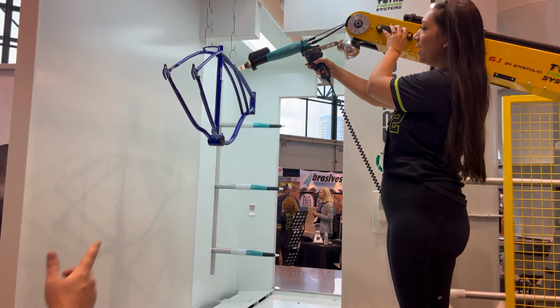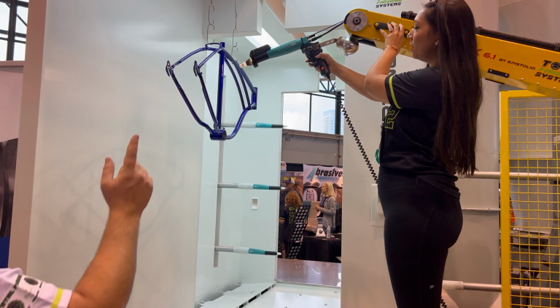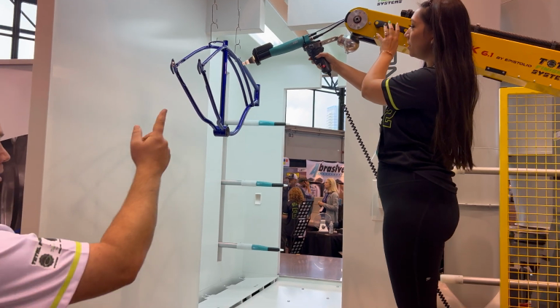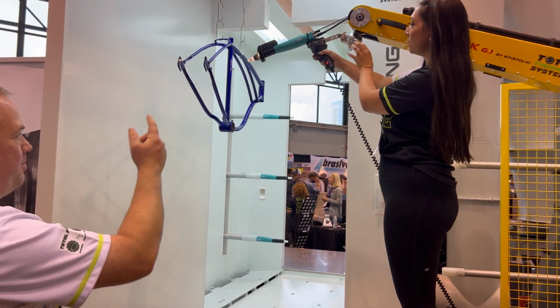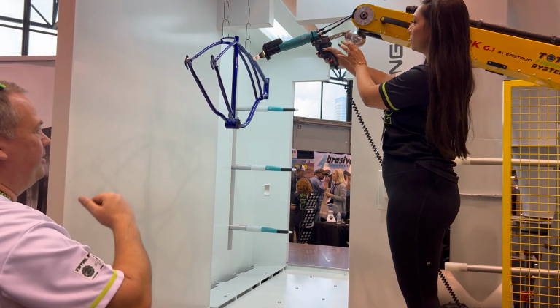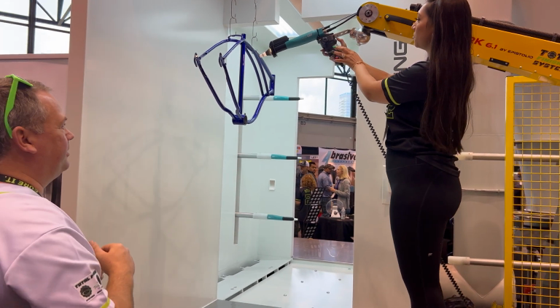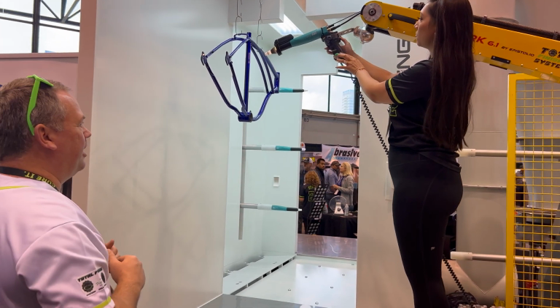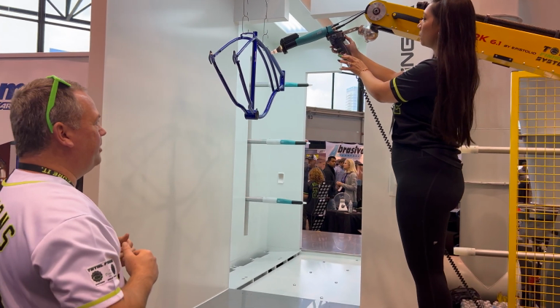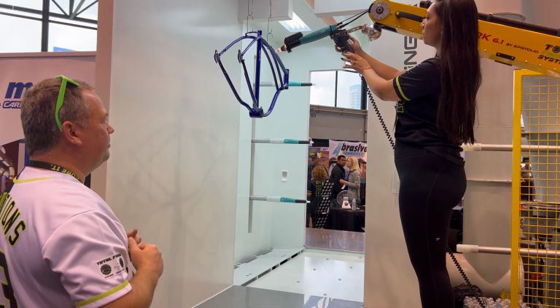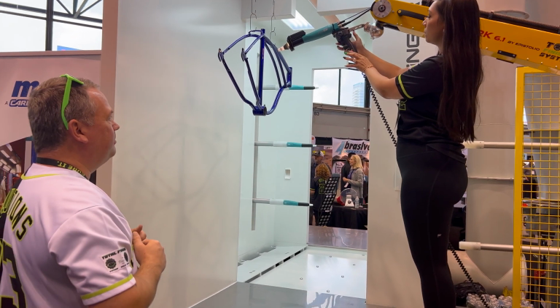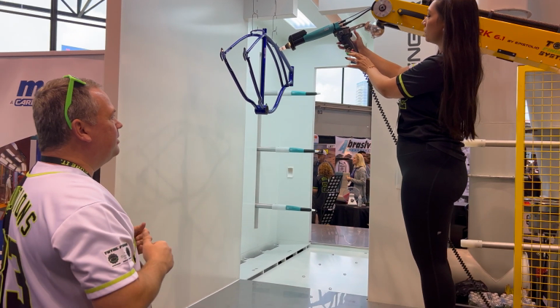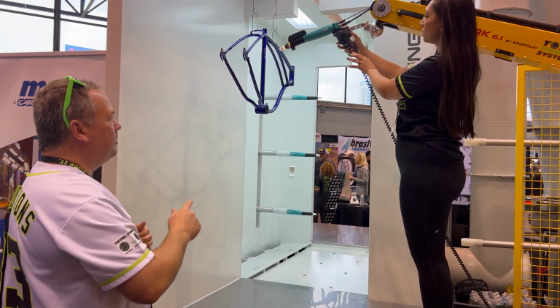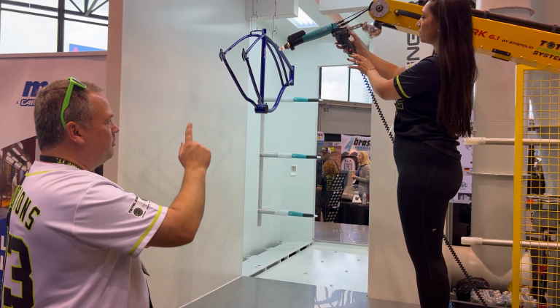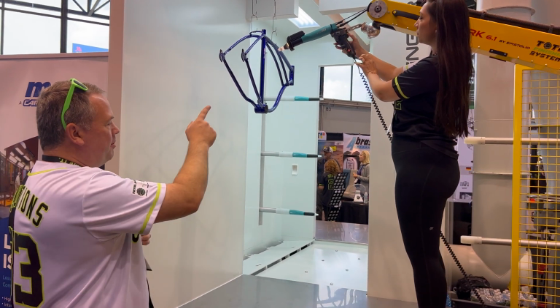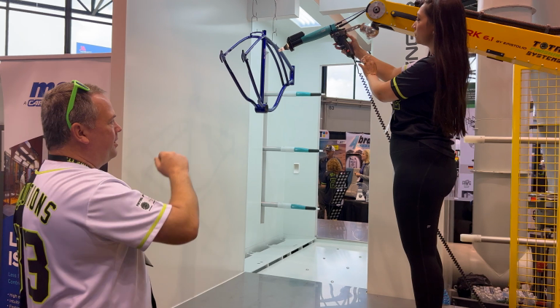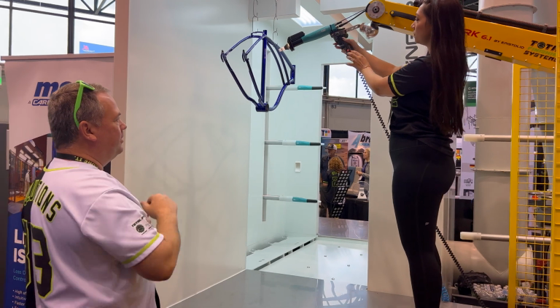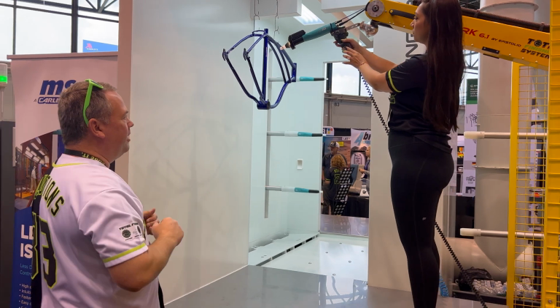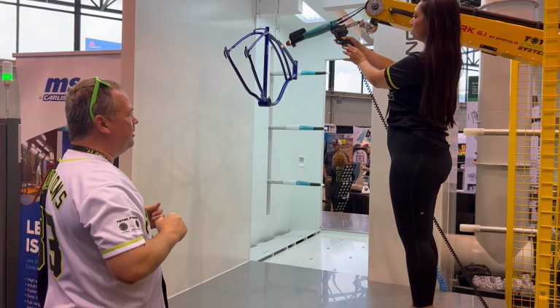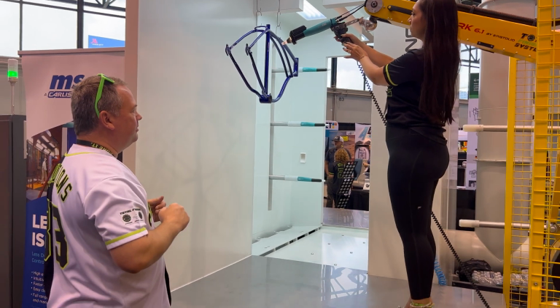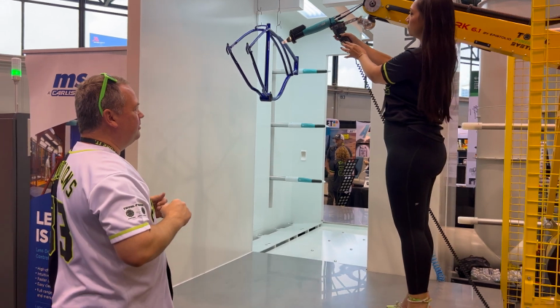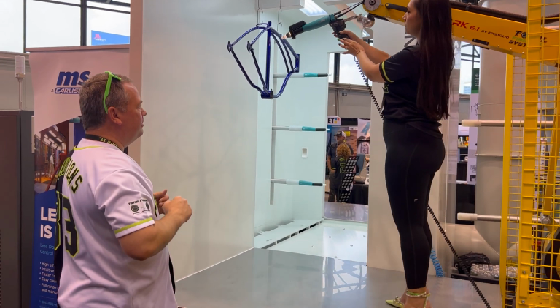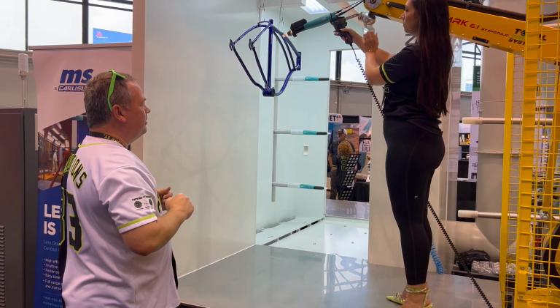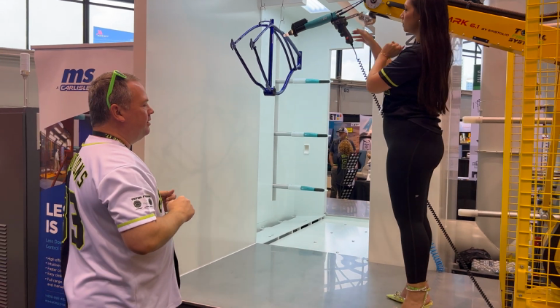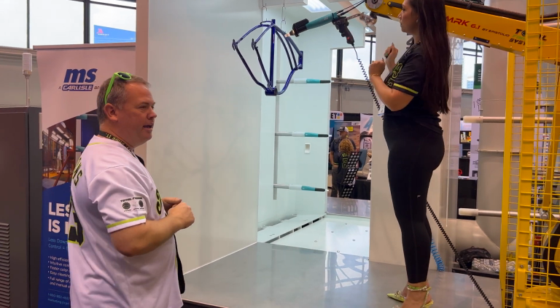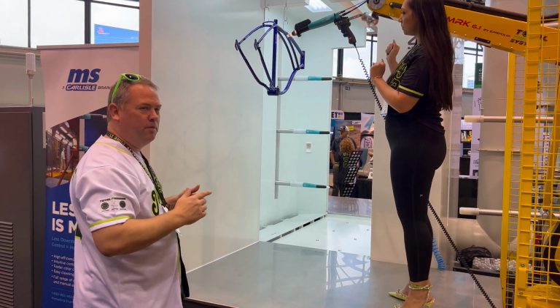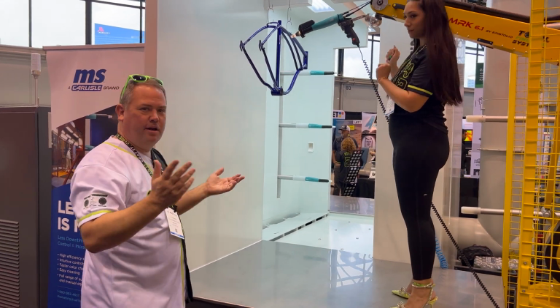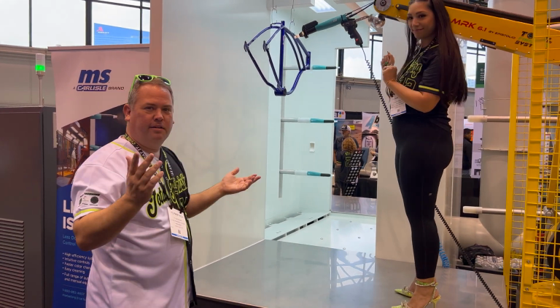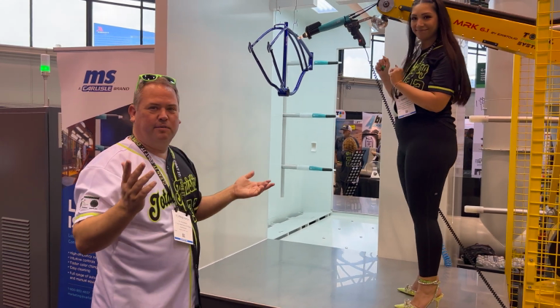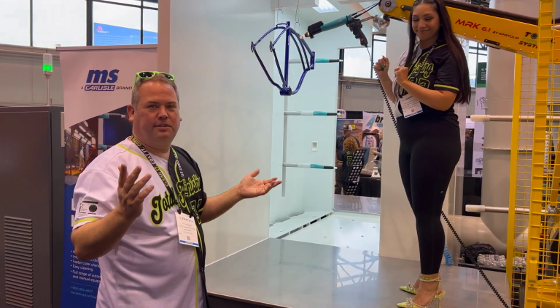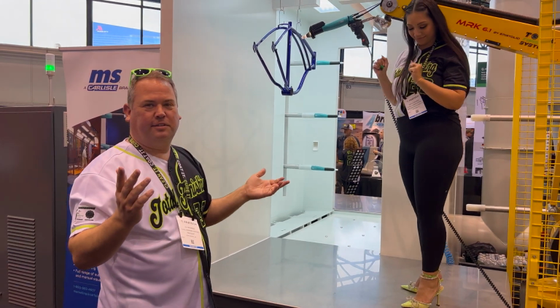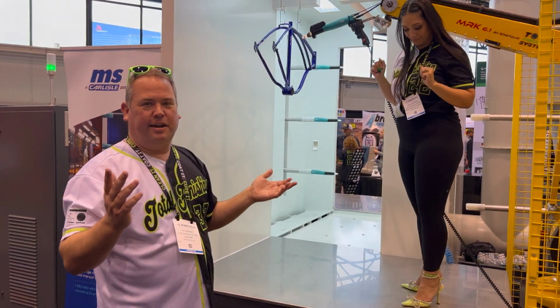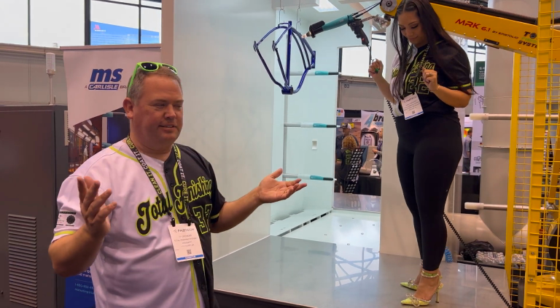Hit the green button to stop it, red button to lock it, and we're done. It was just that easy.